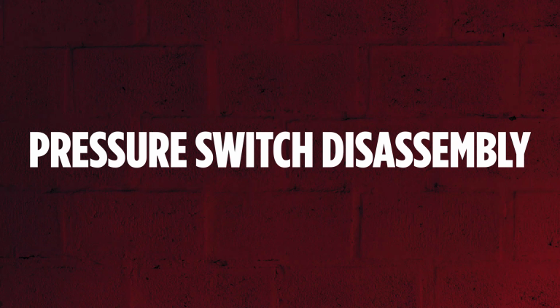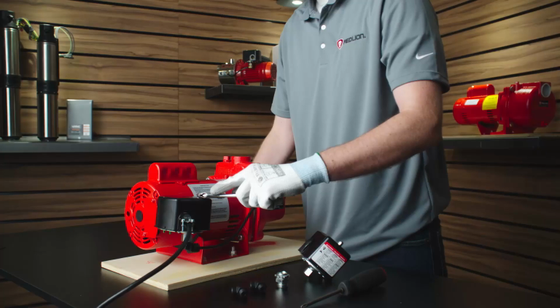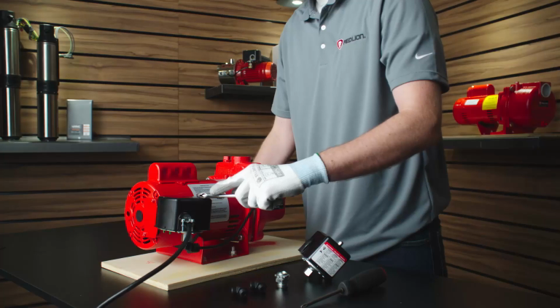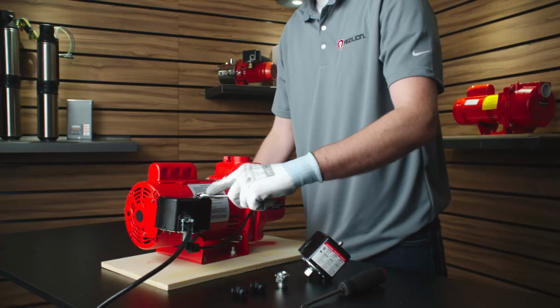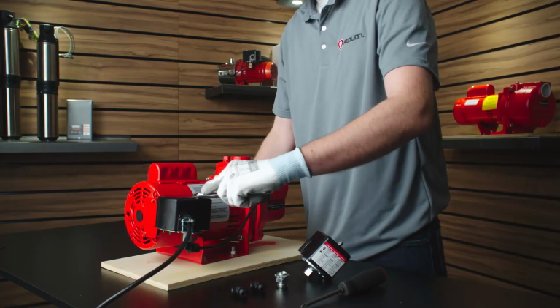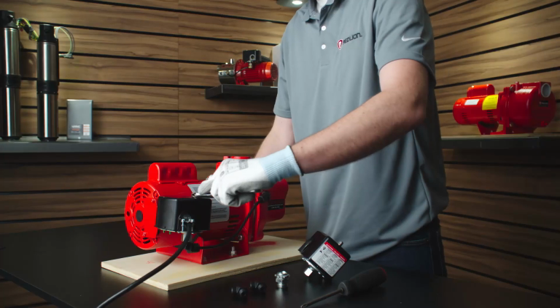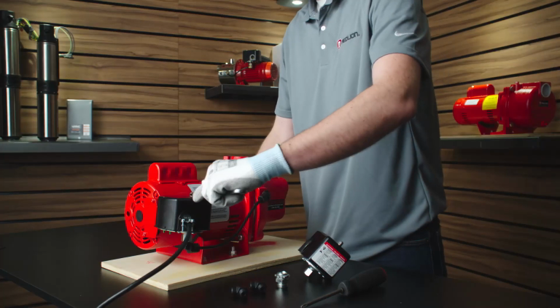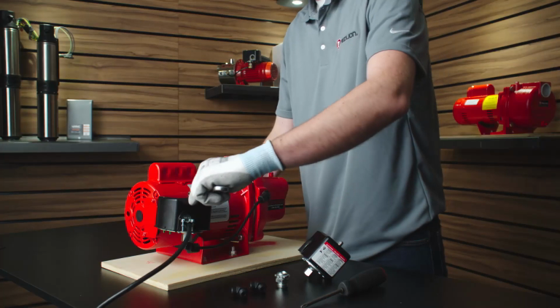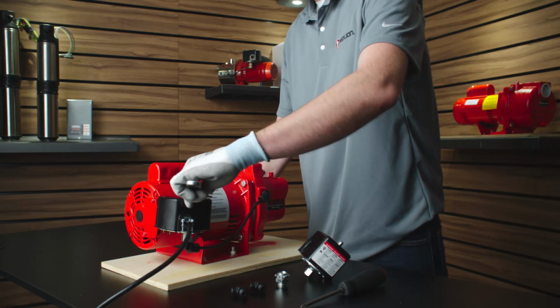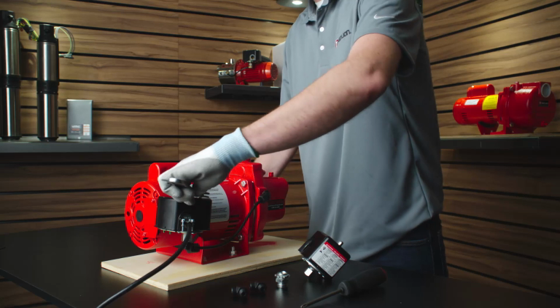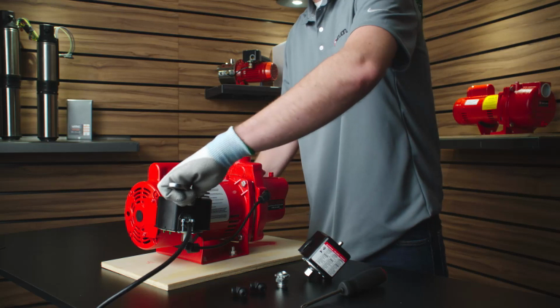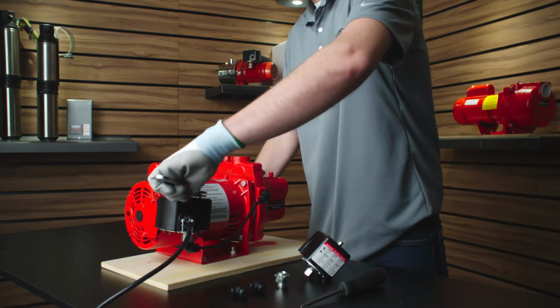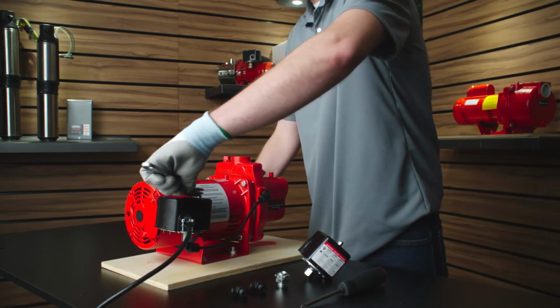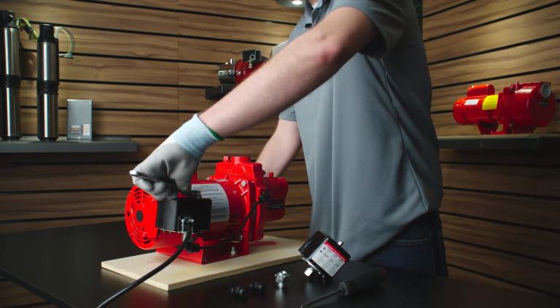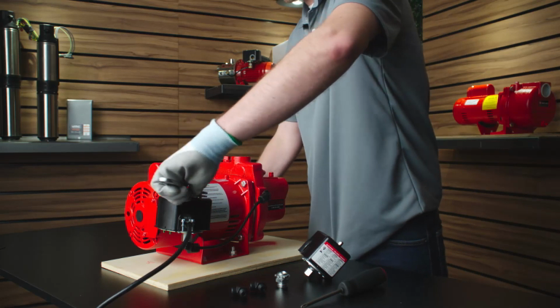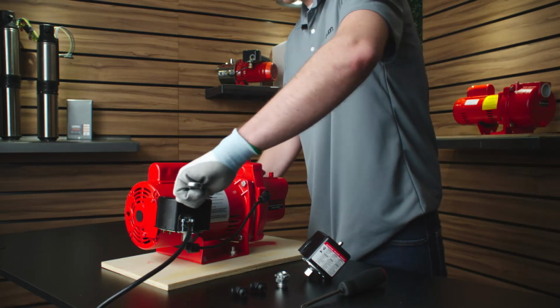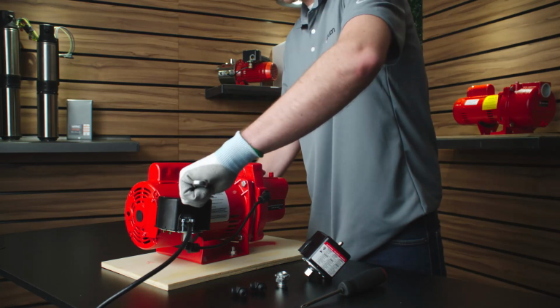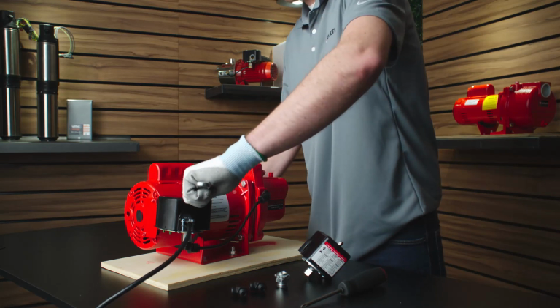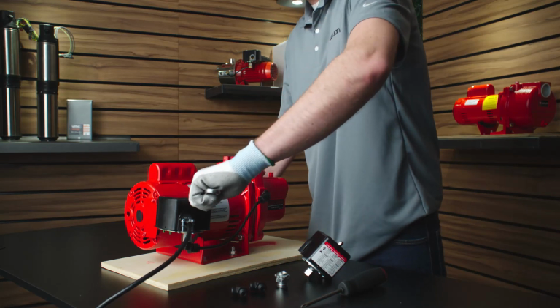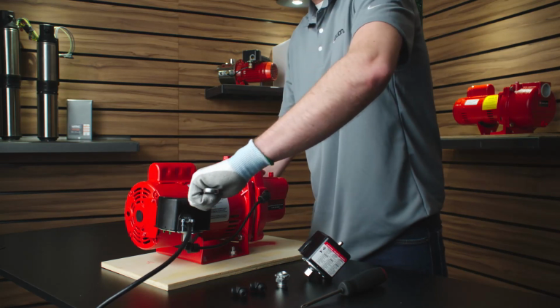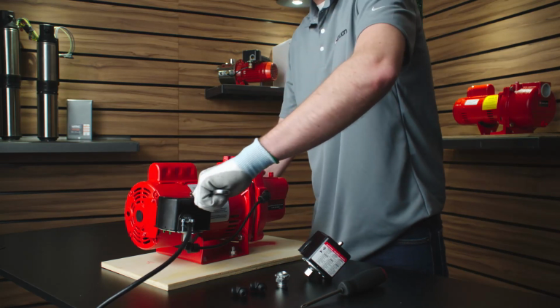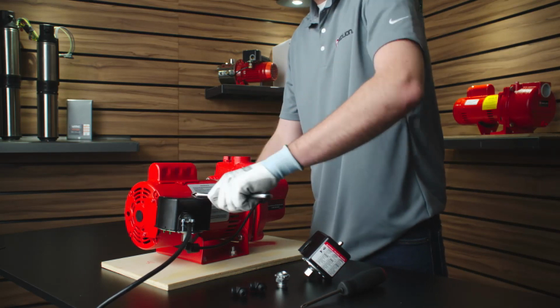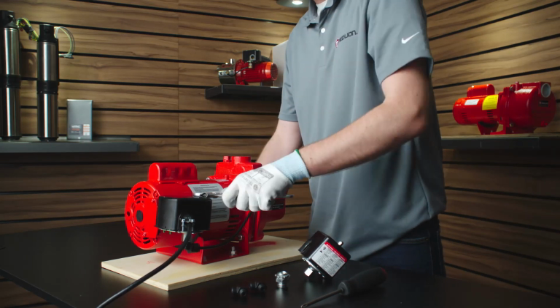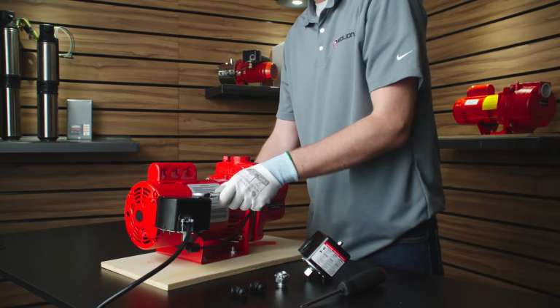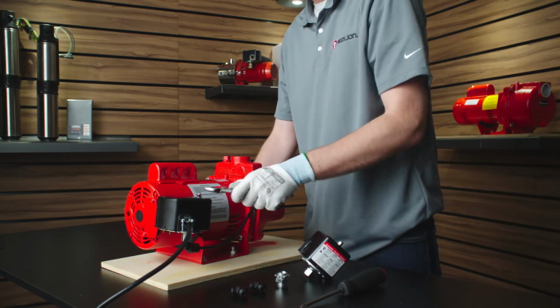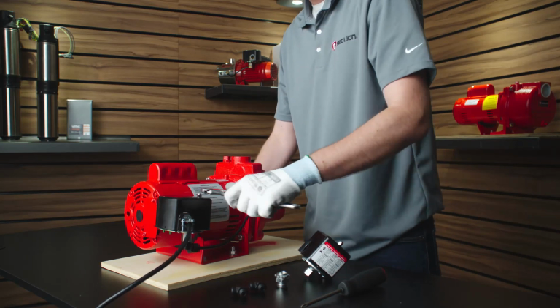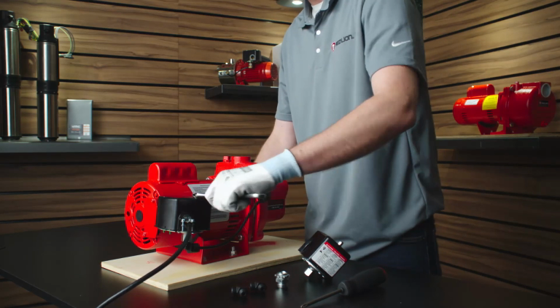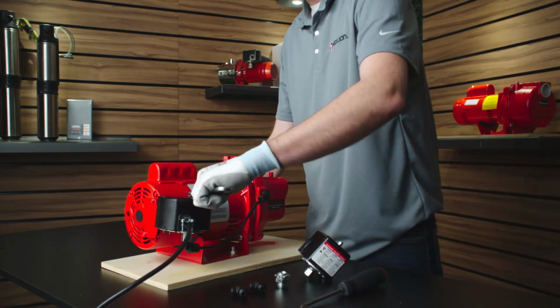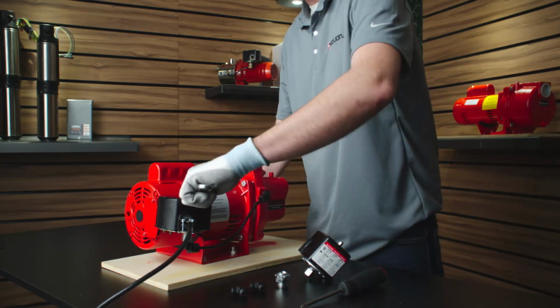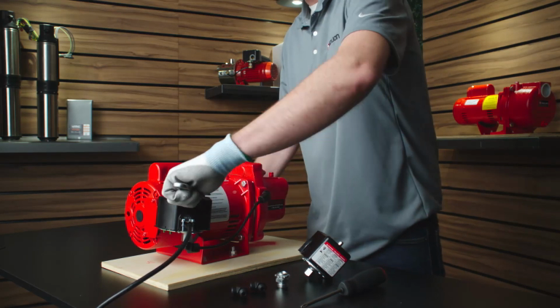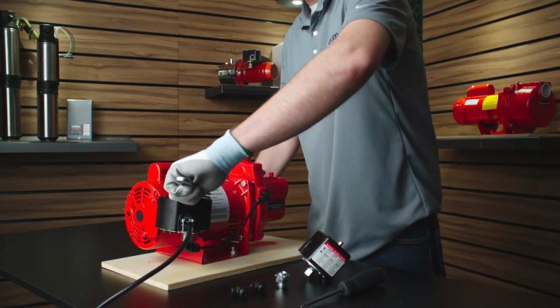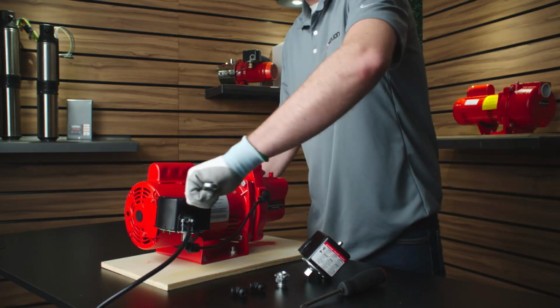Before starting any maintenance operations, ensure the pump is disconnected from electrical power and drained.